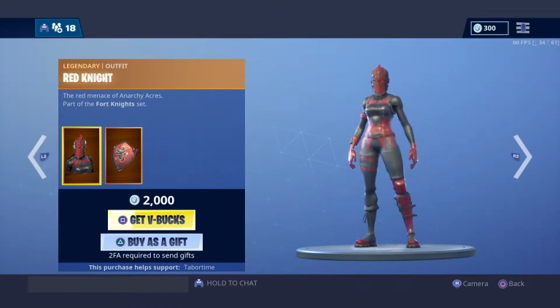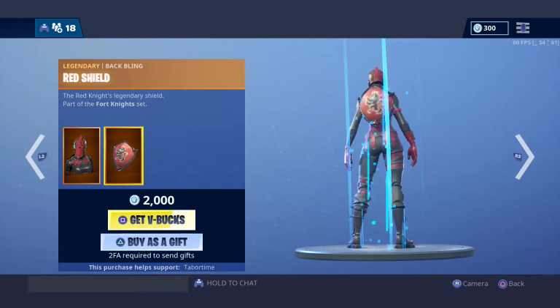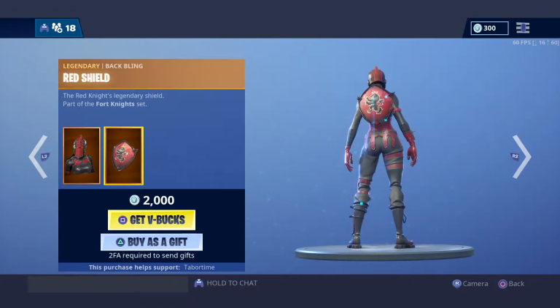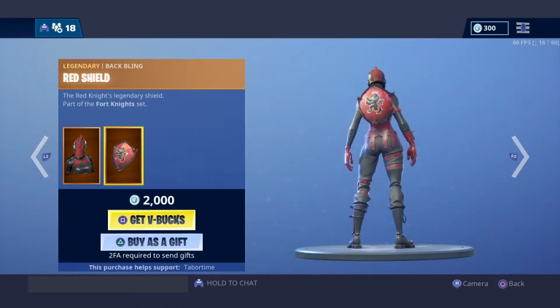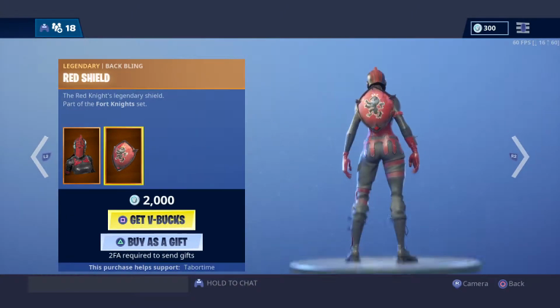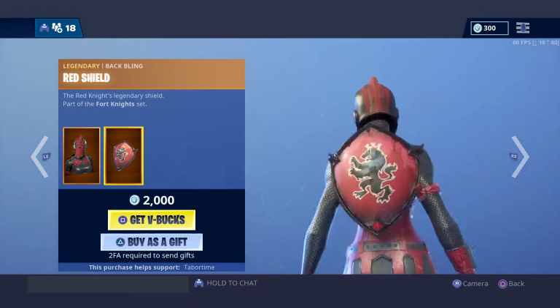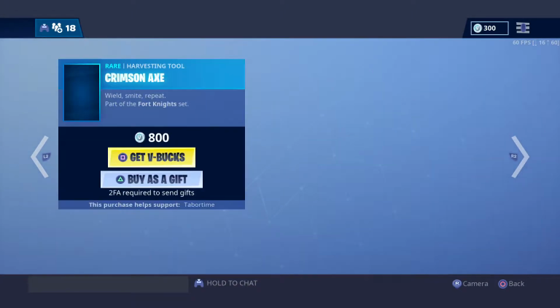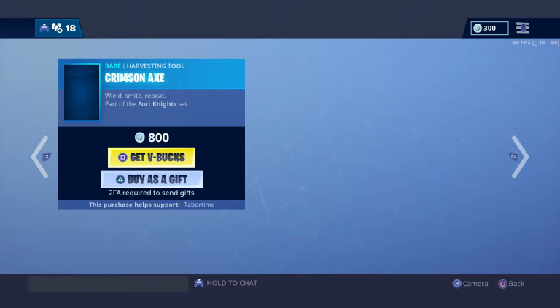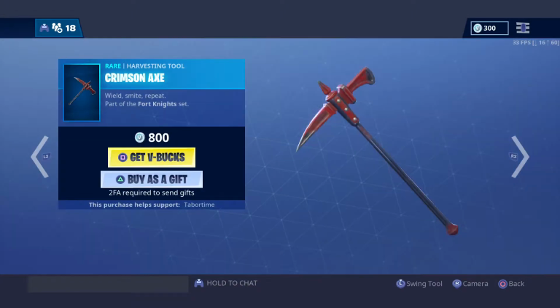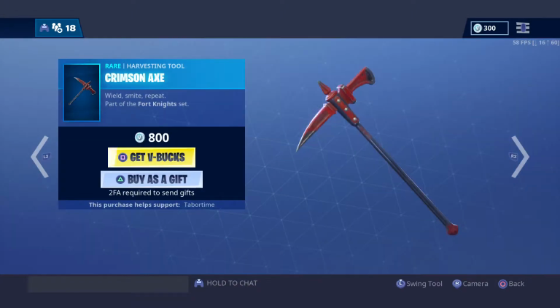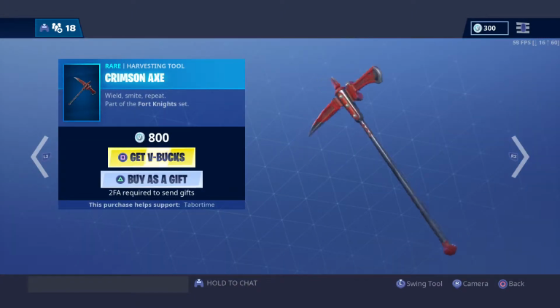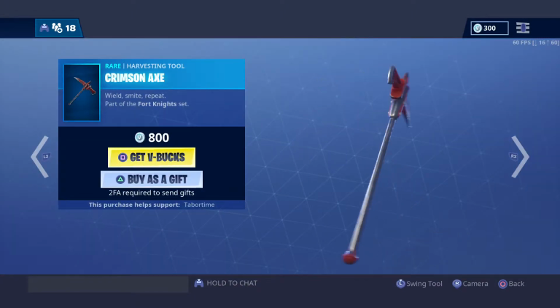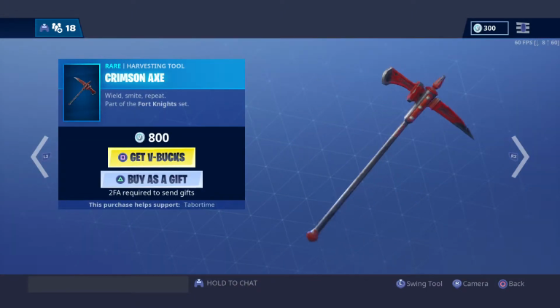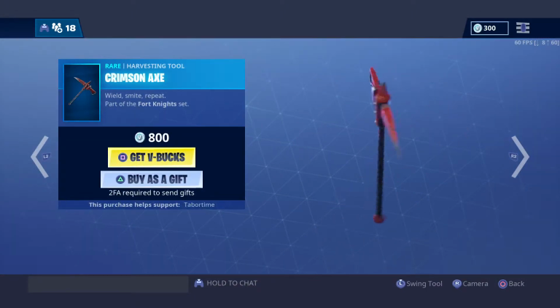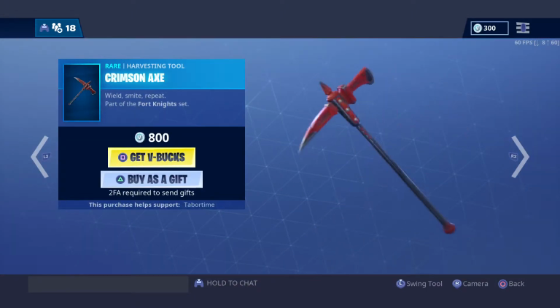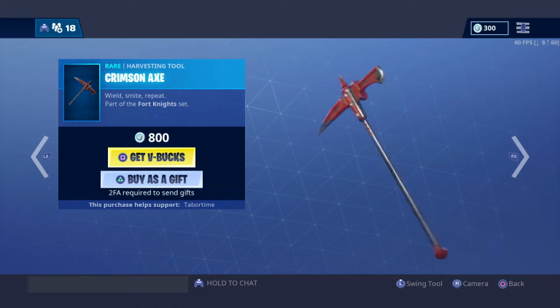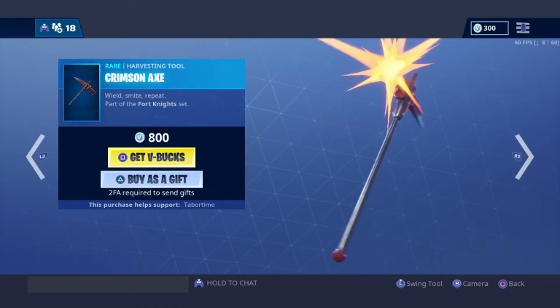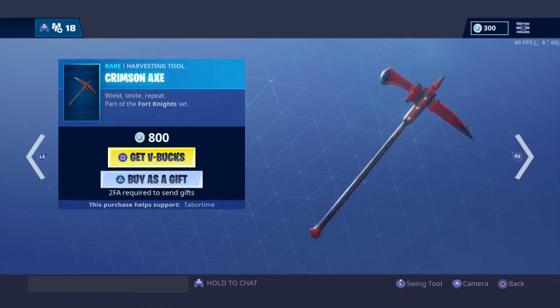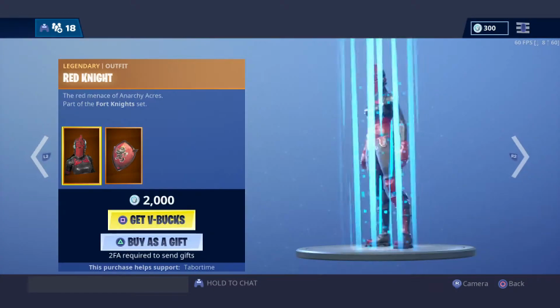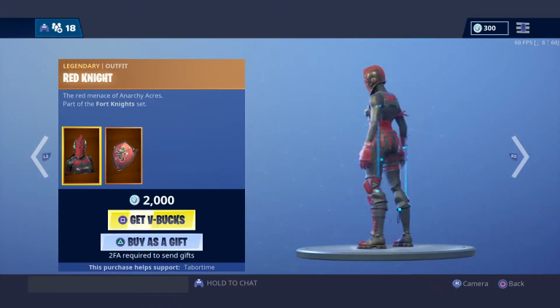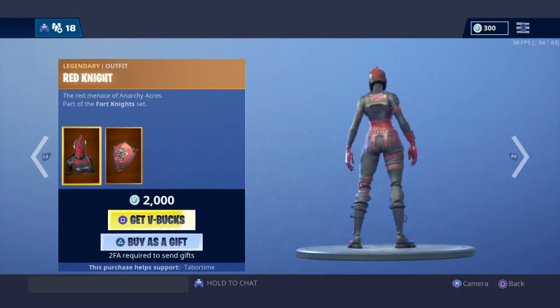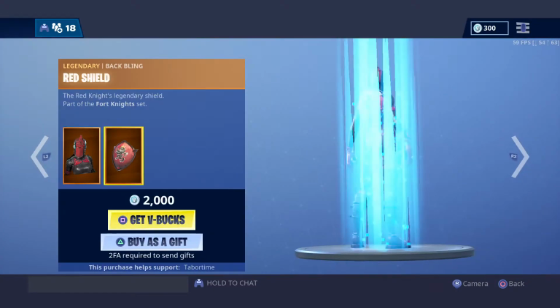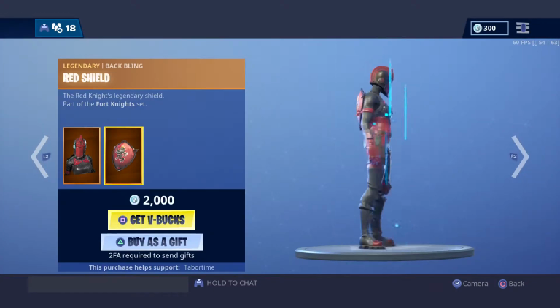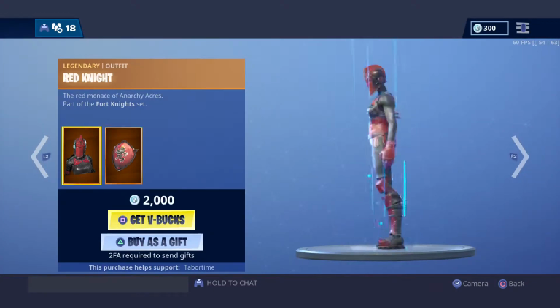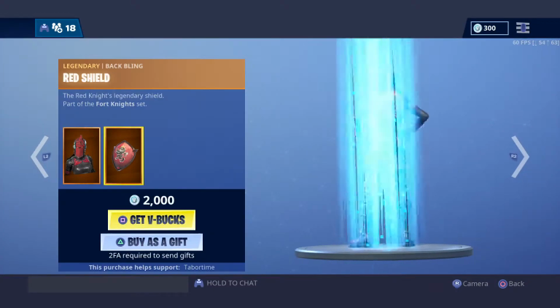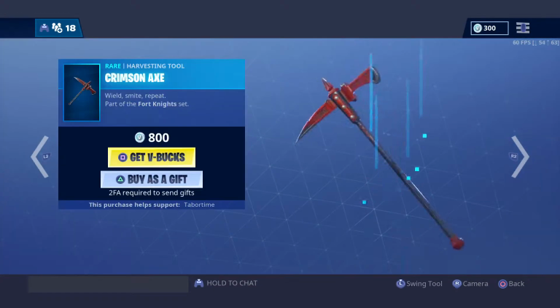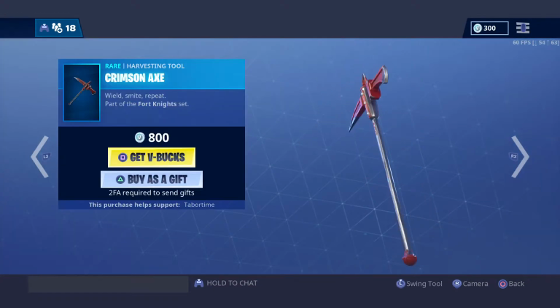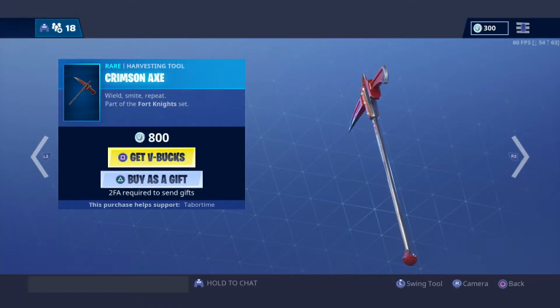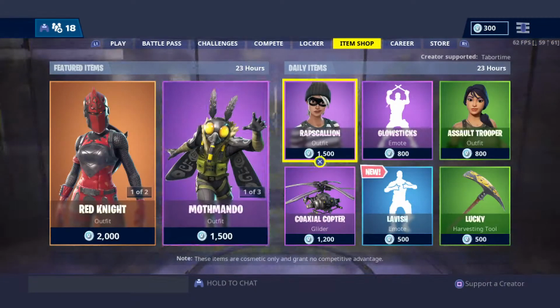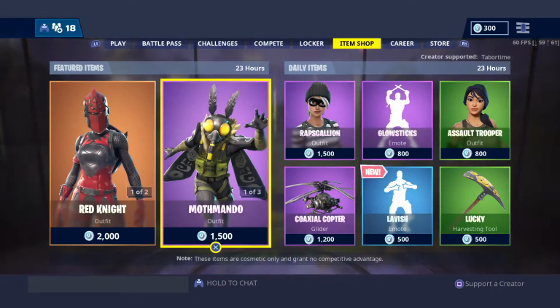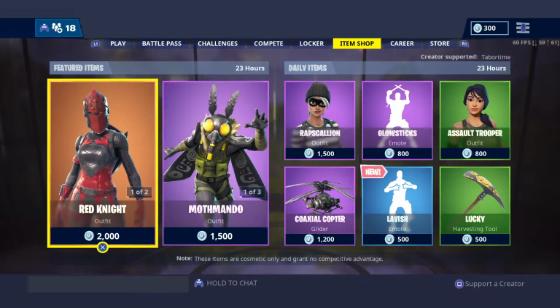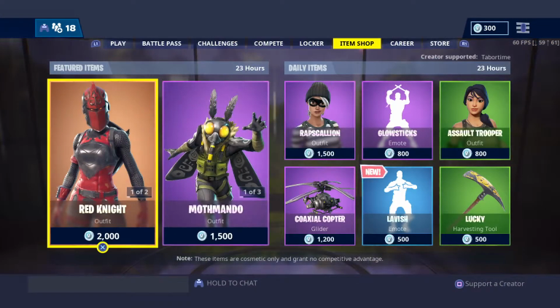The Red Knight with a red shield, the Crimson Axe. It's a pretty cool skin, backbling and pickaxe.